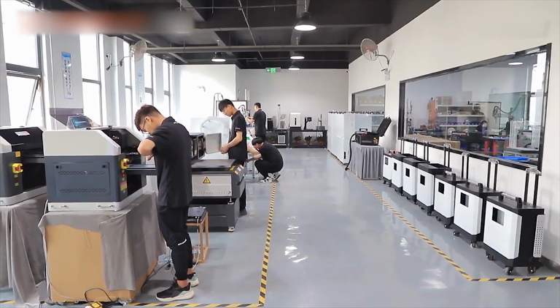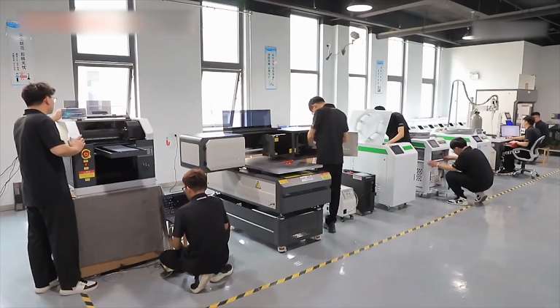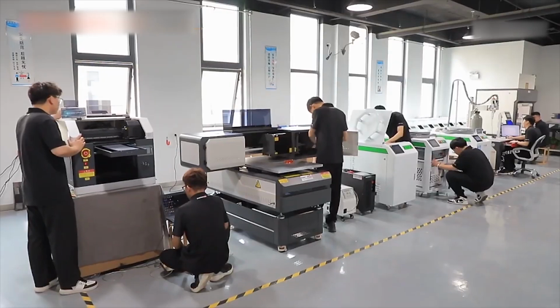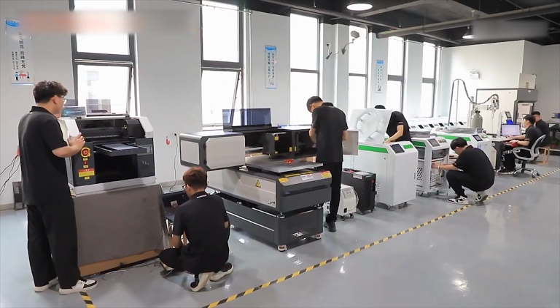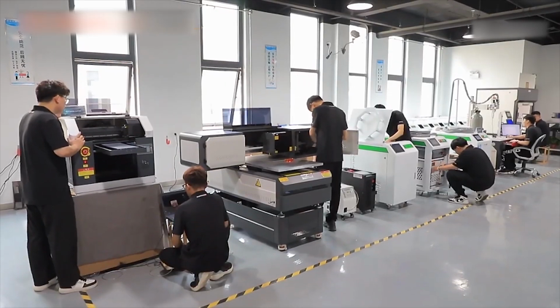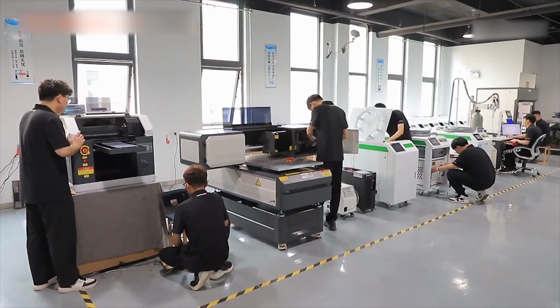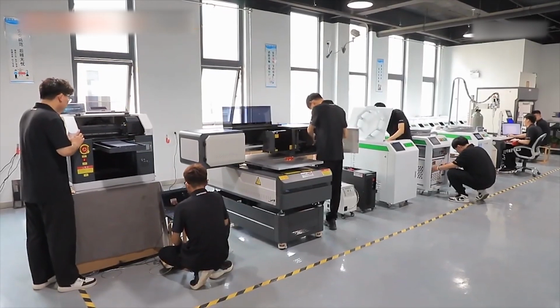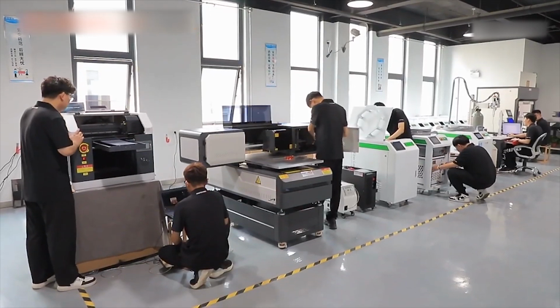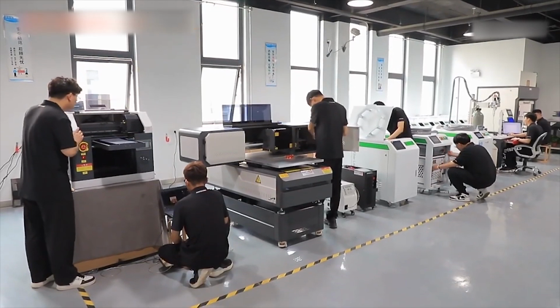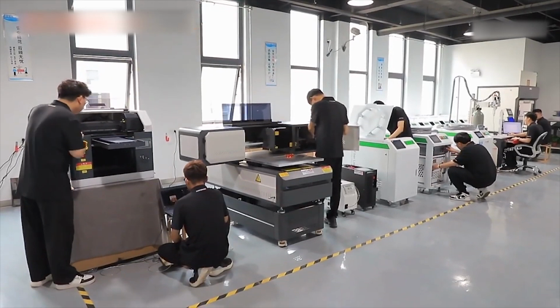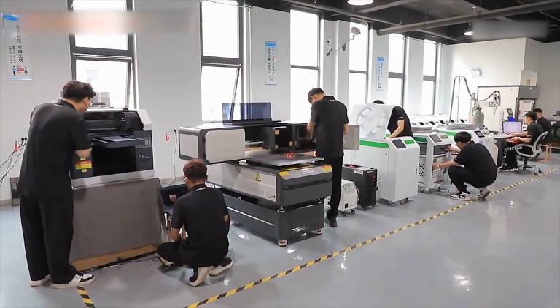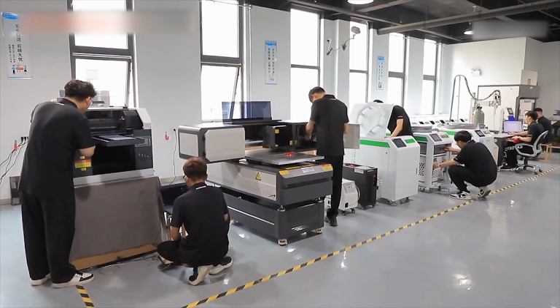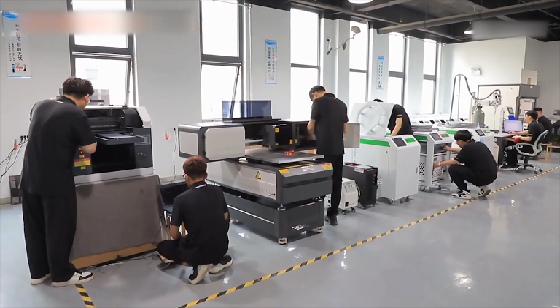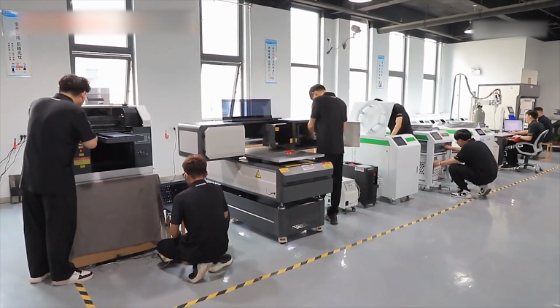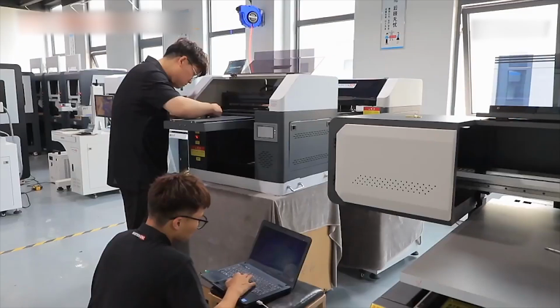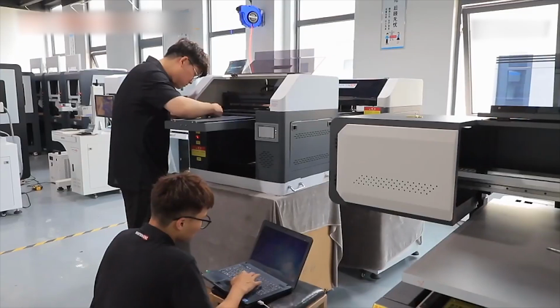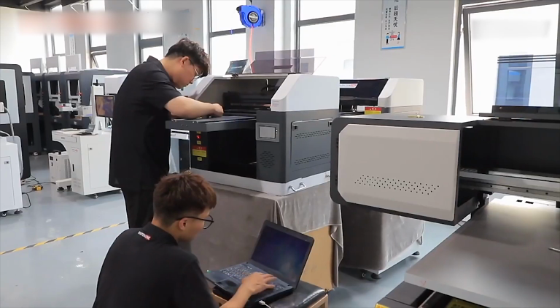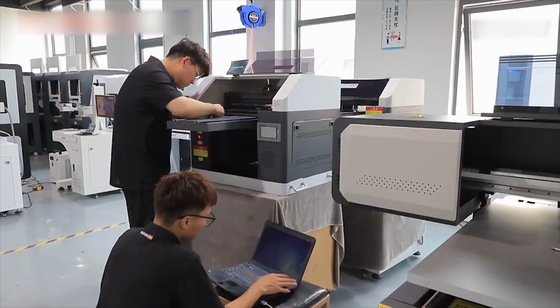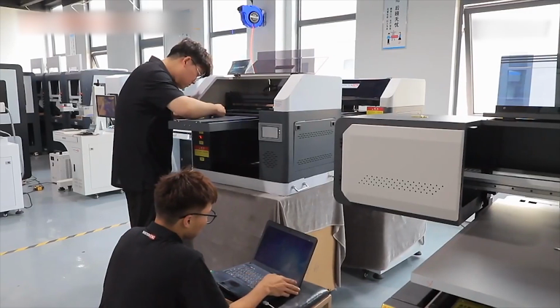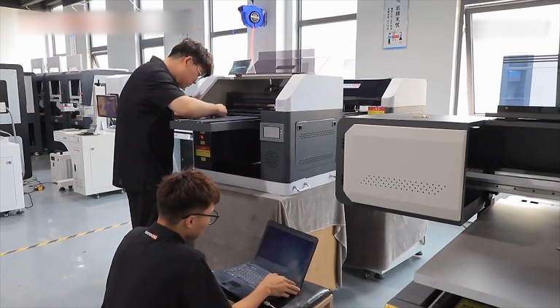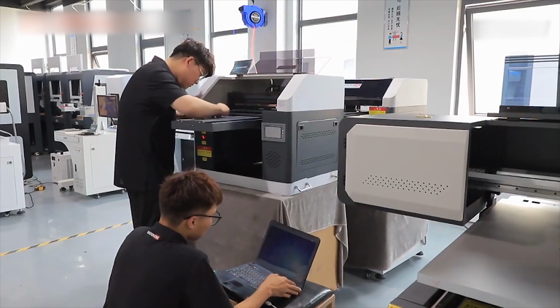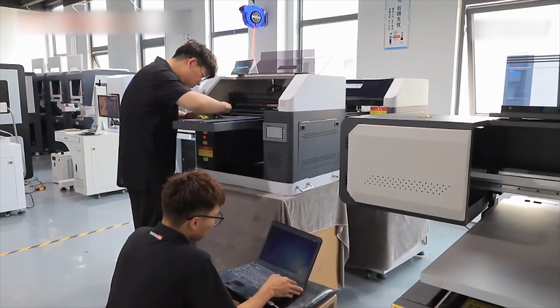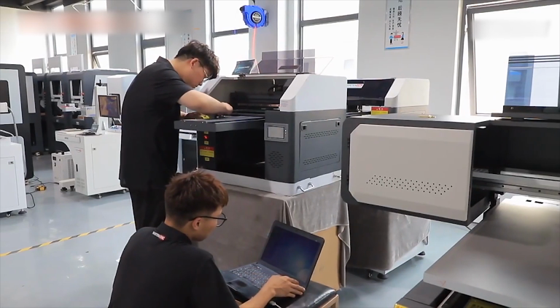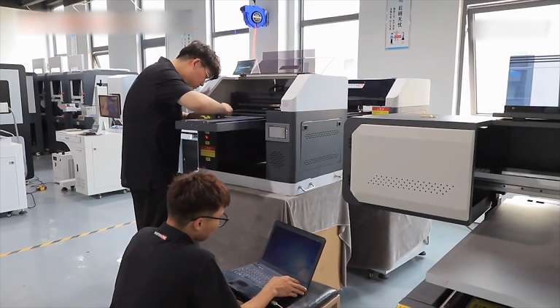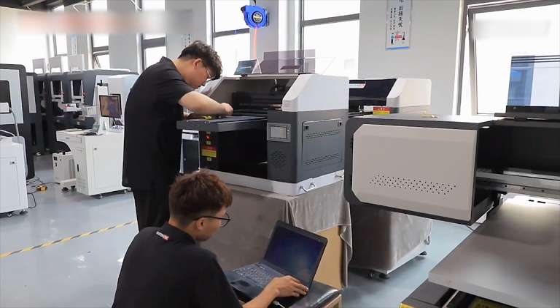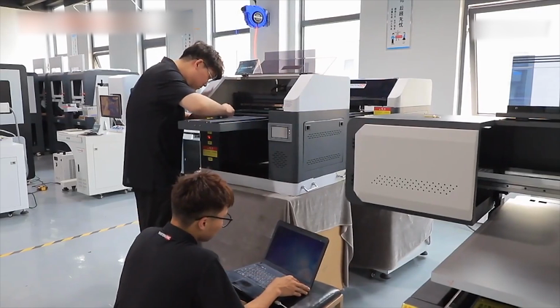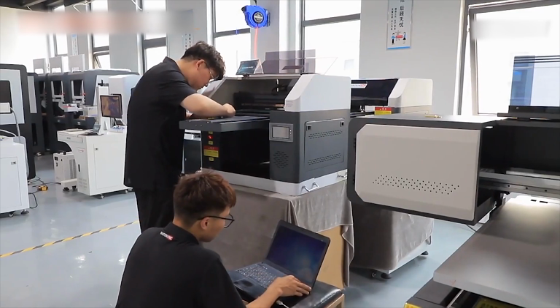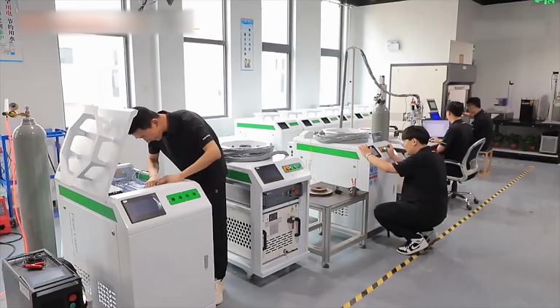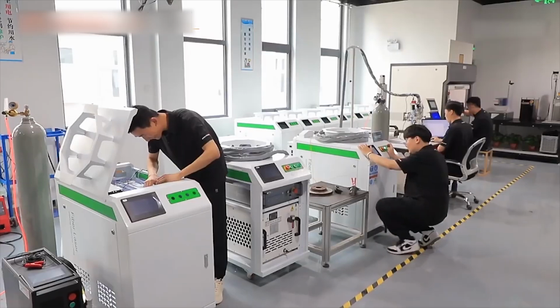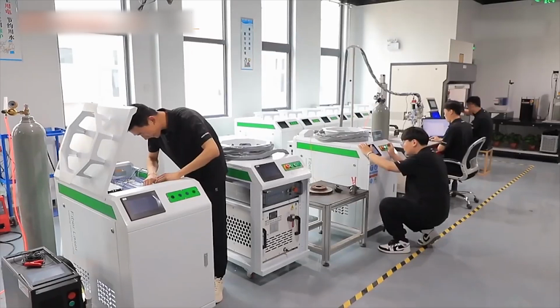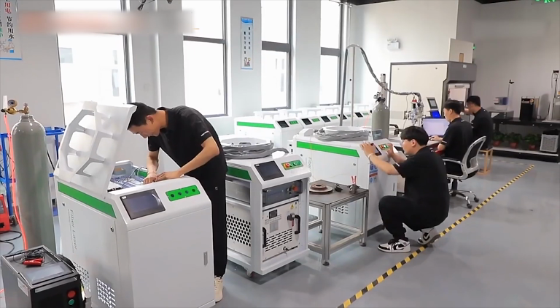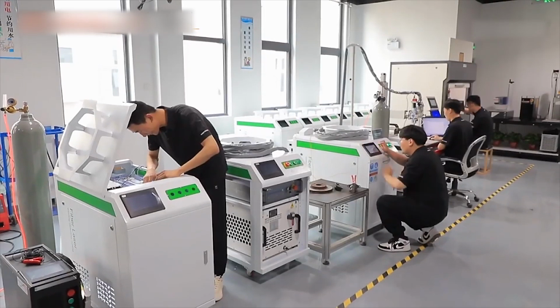Small CNC equipment has 3030, 6090, 1325, and so on.